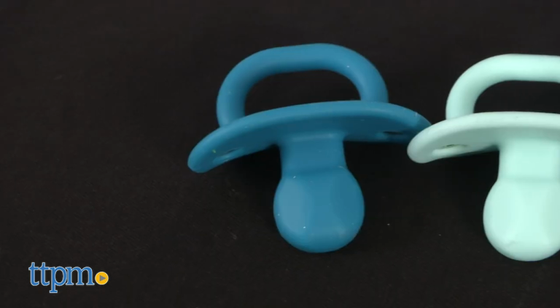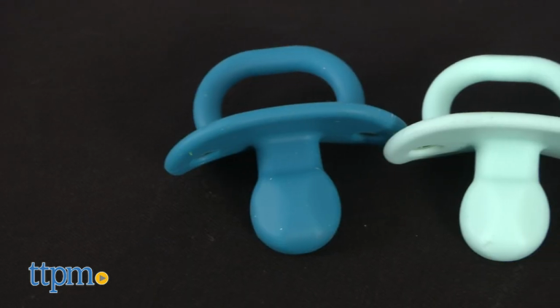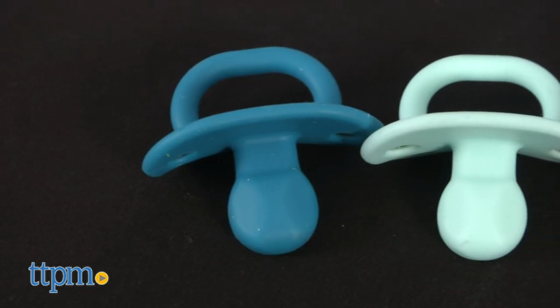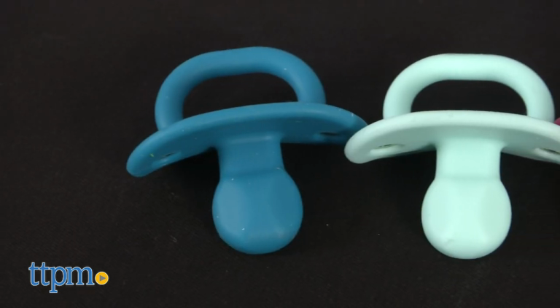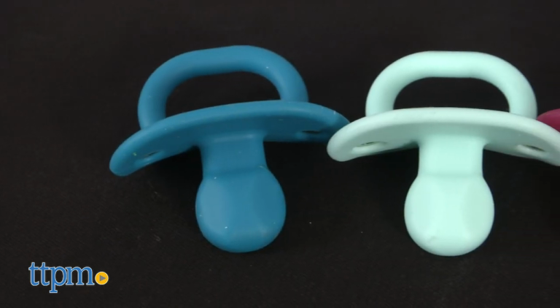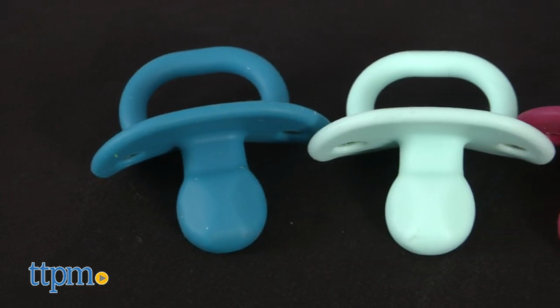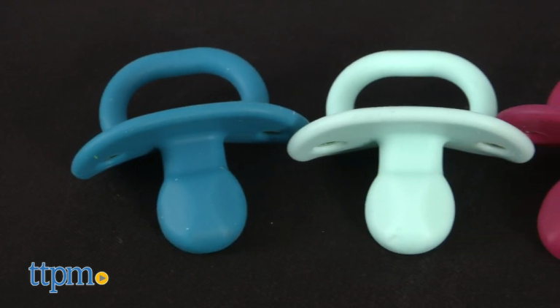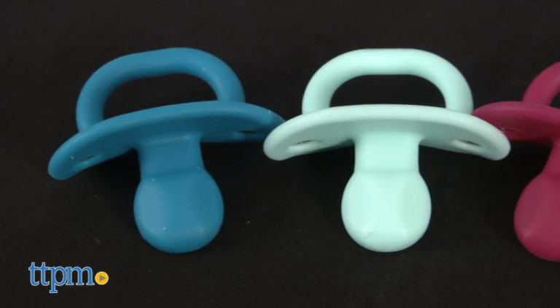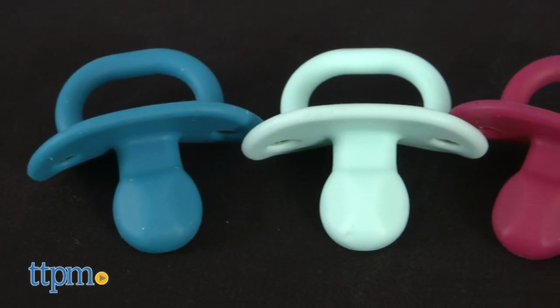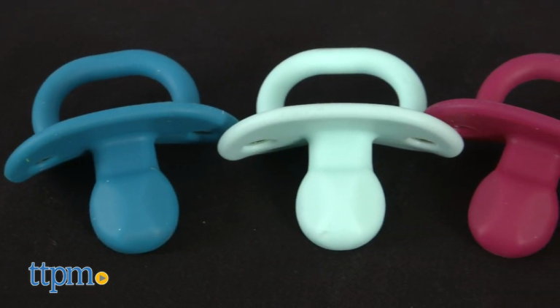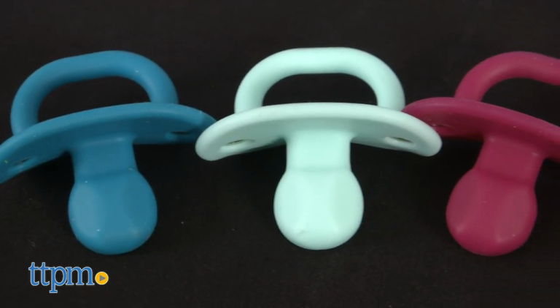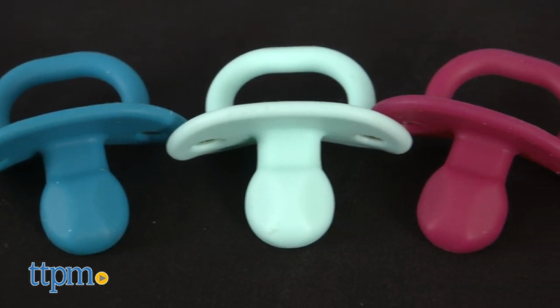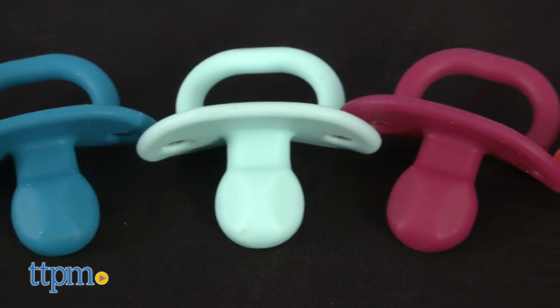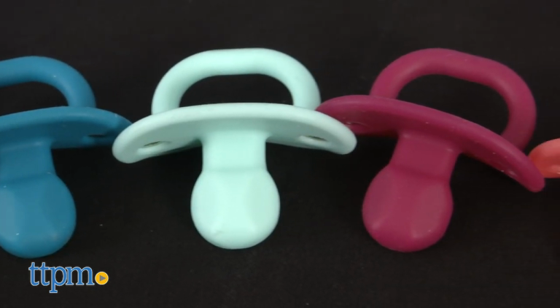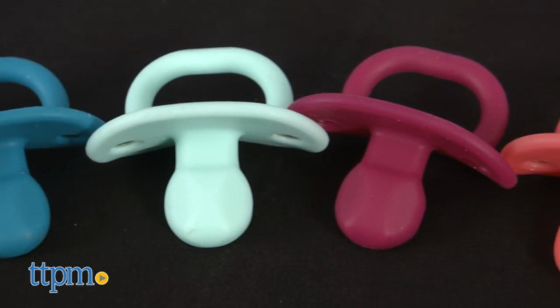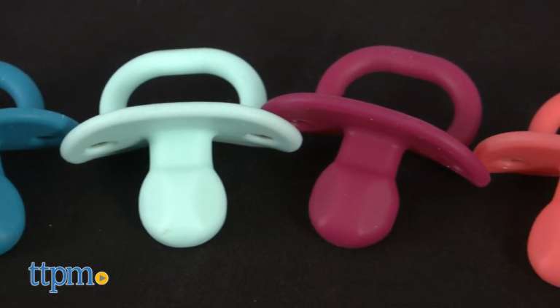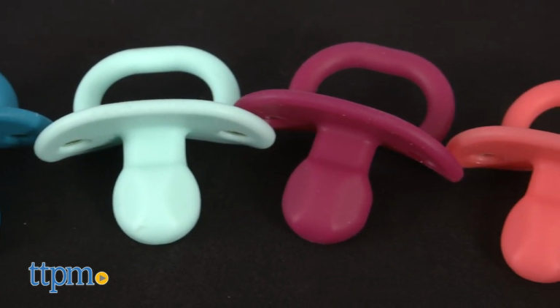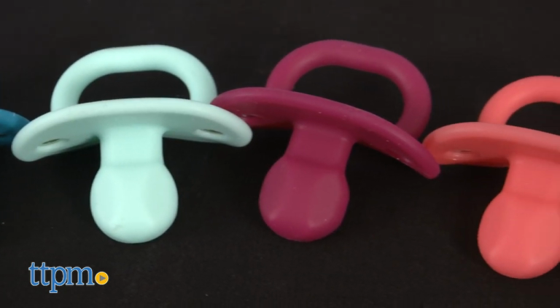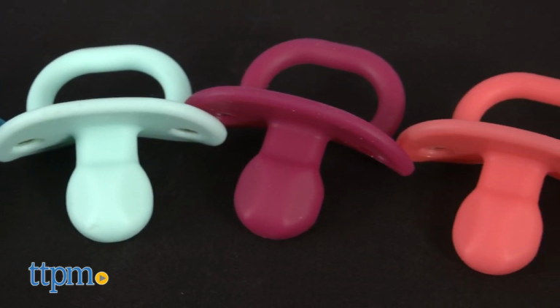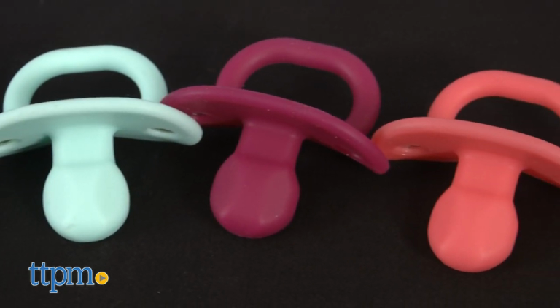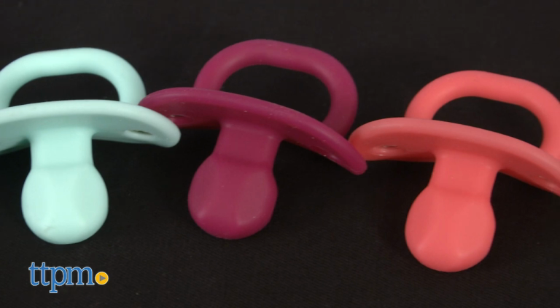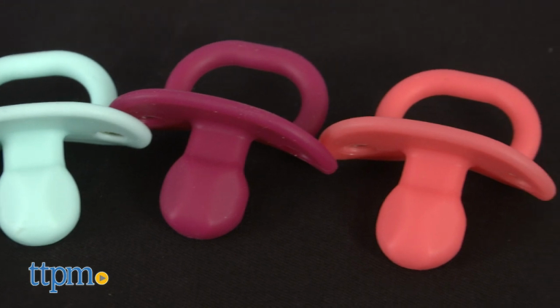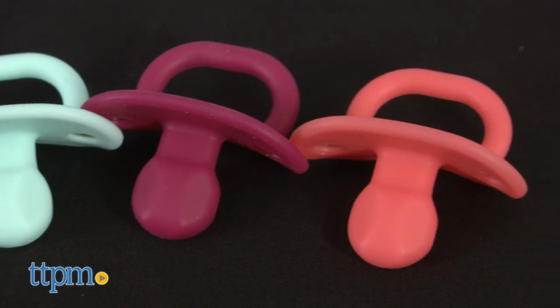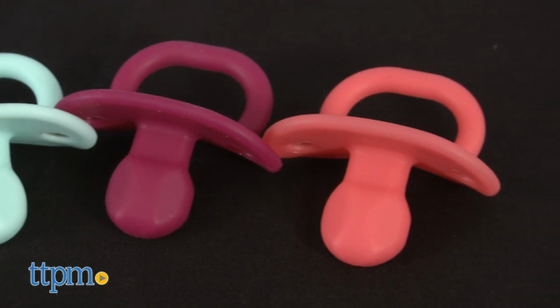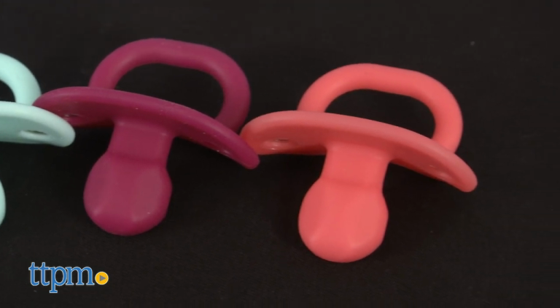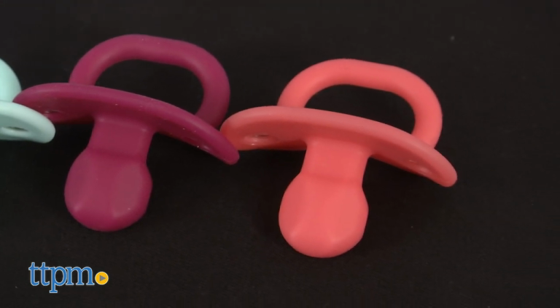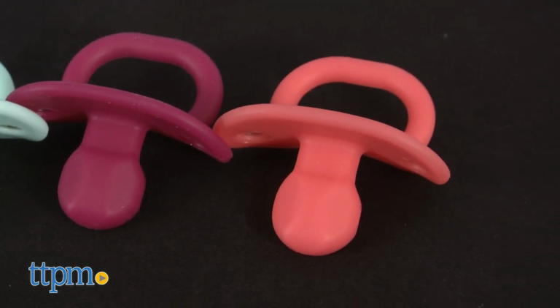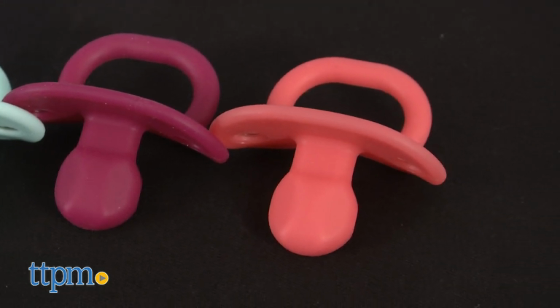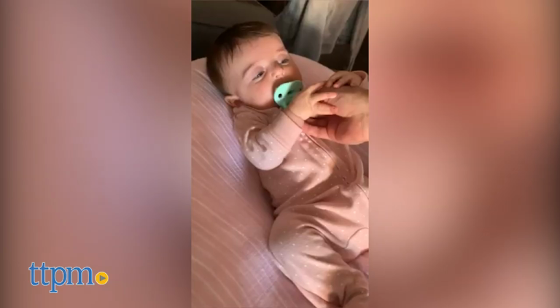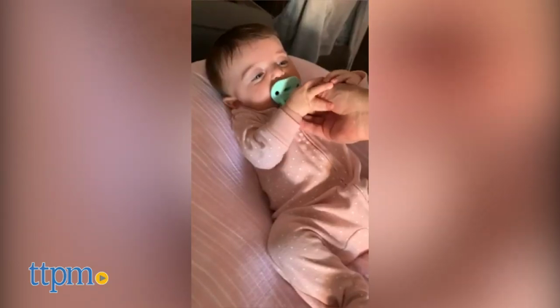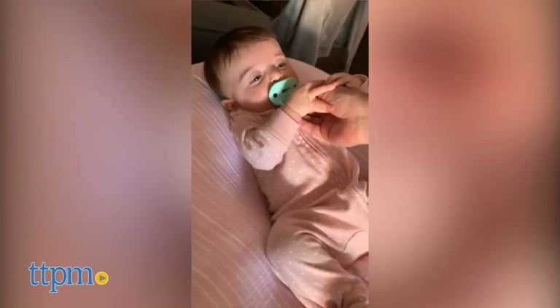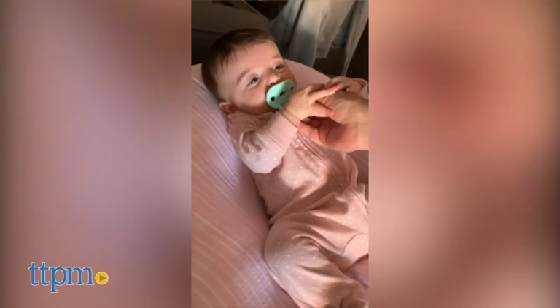You can also see that these come in different colors: coral, plum, teal, and mint. They're sold in packs of two.